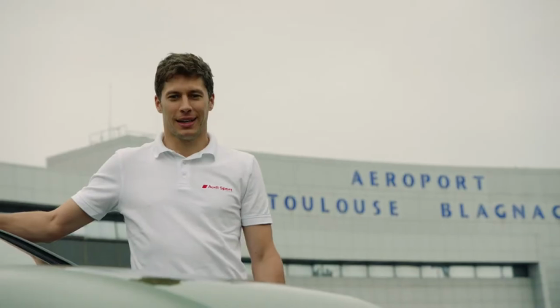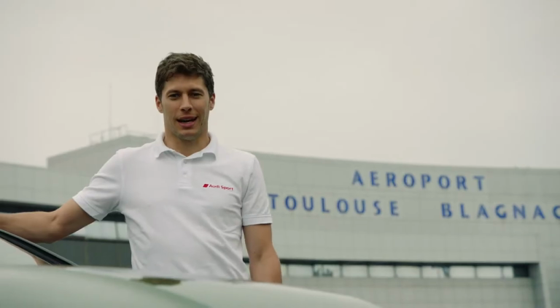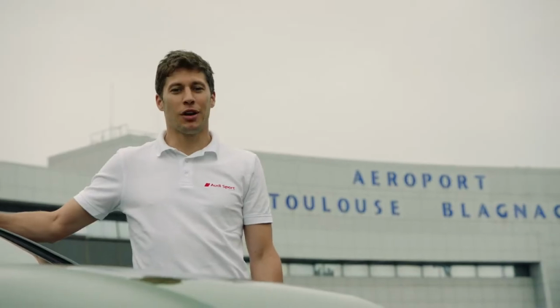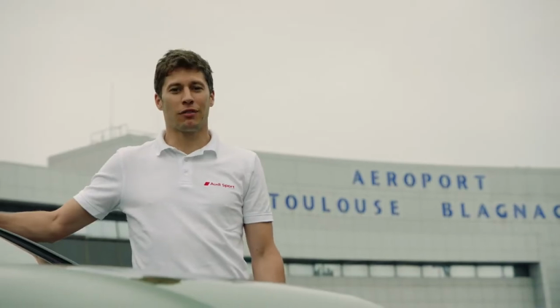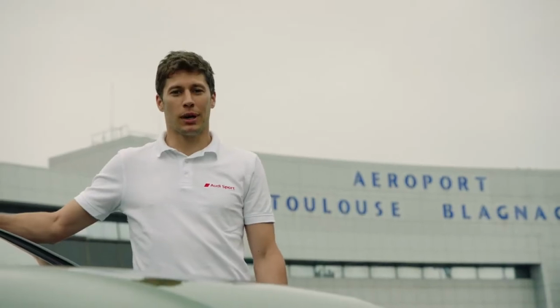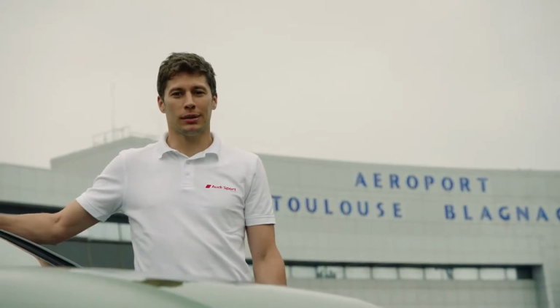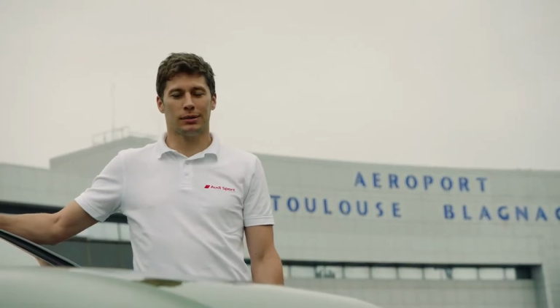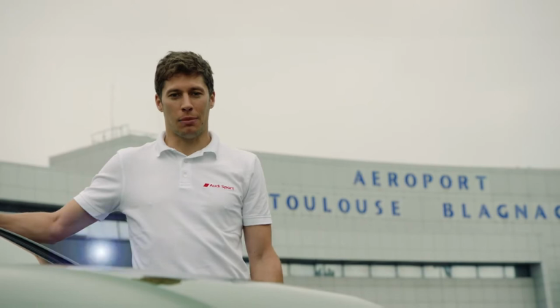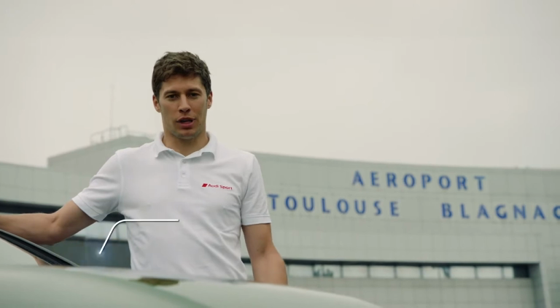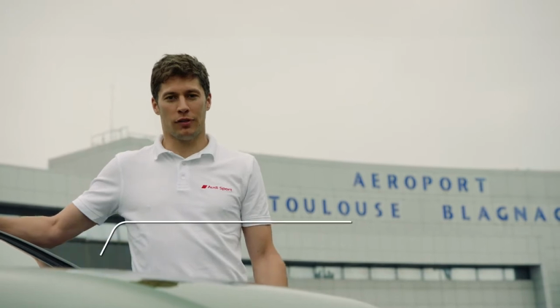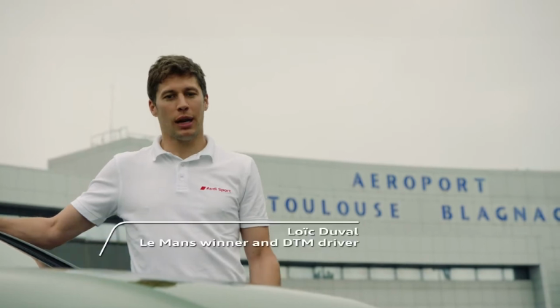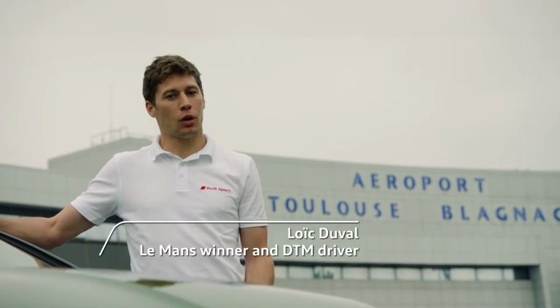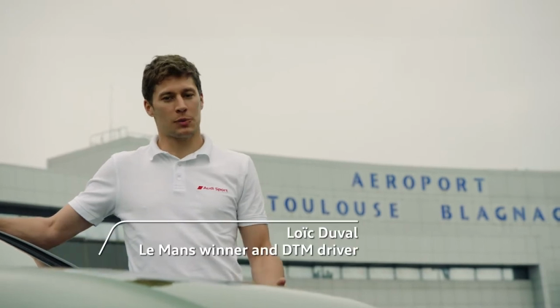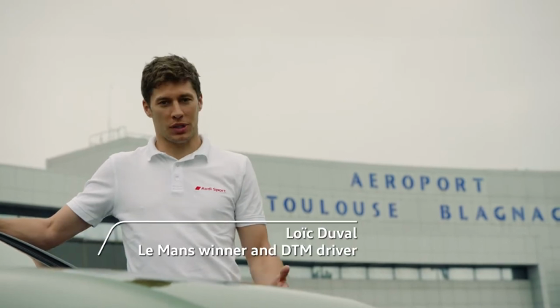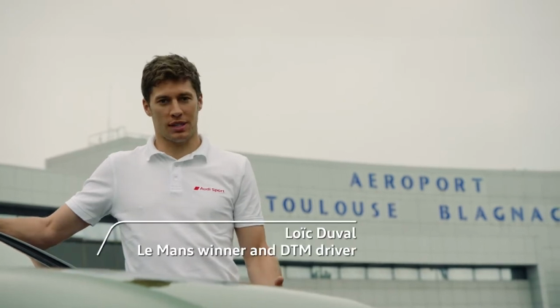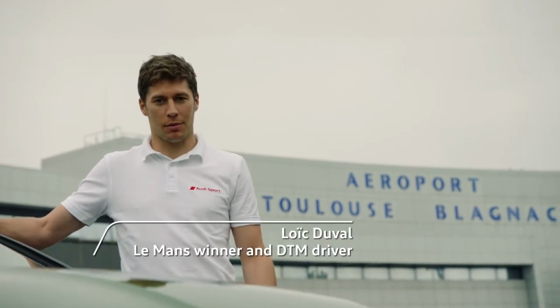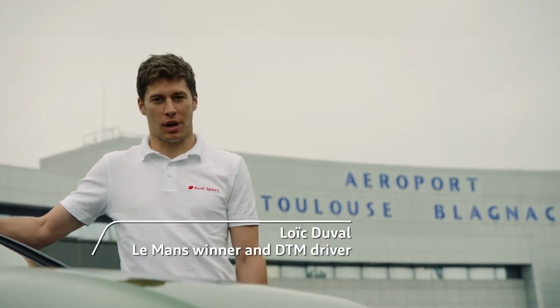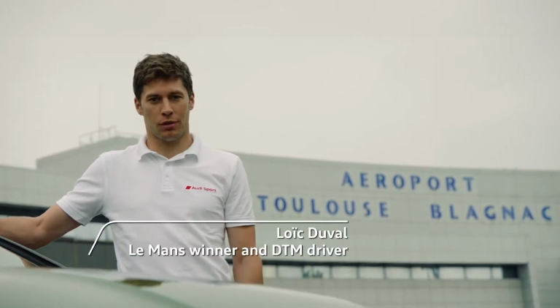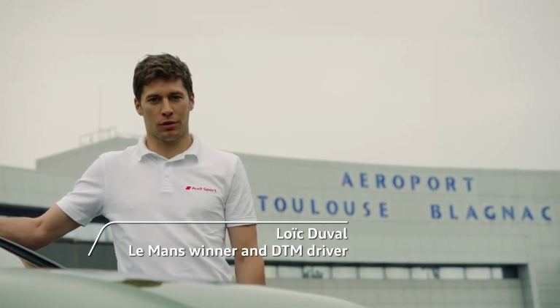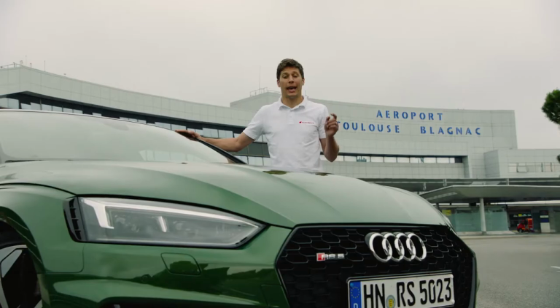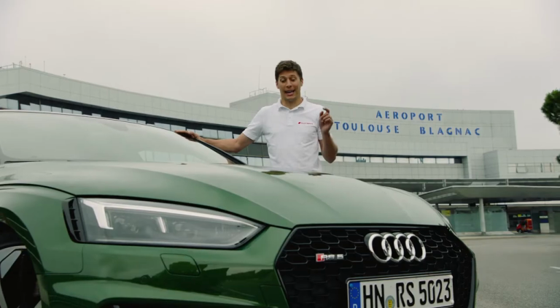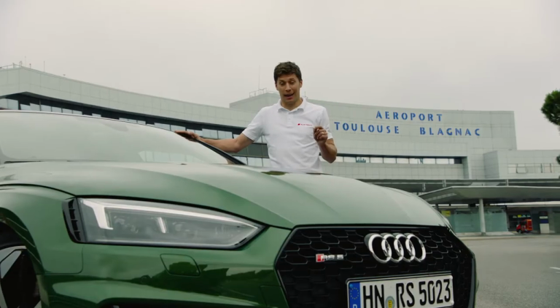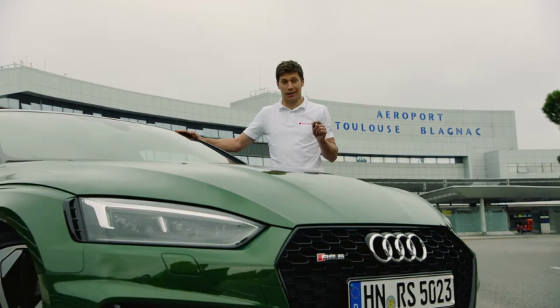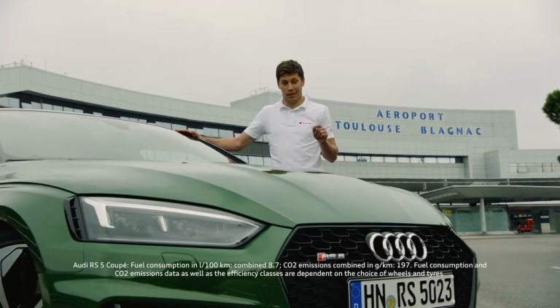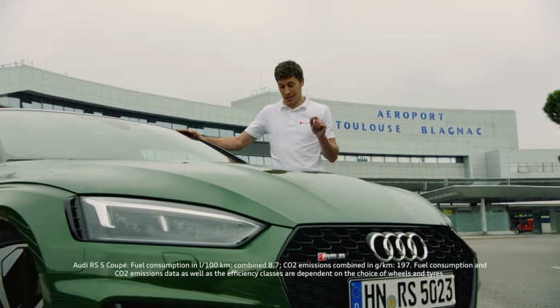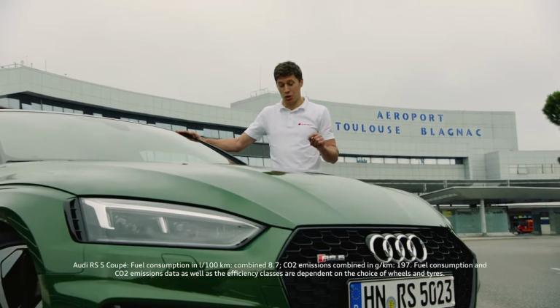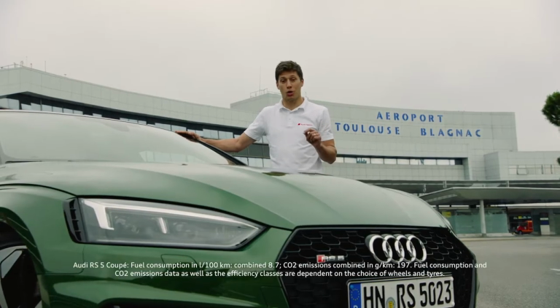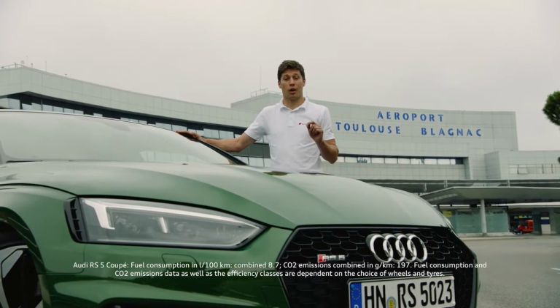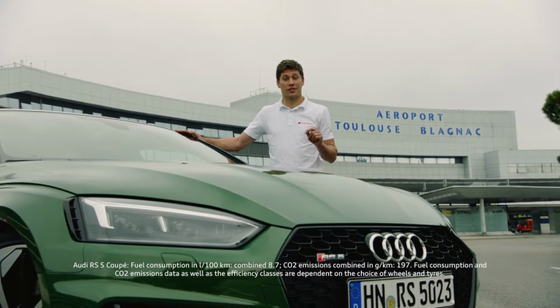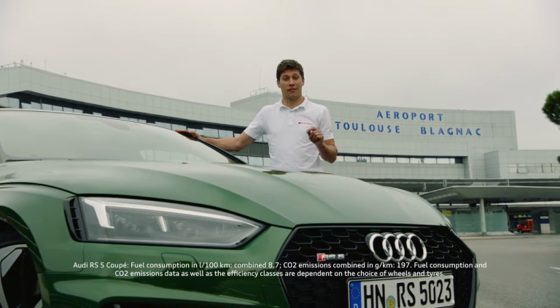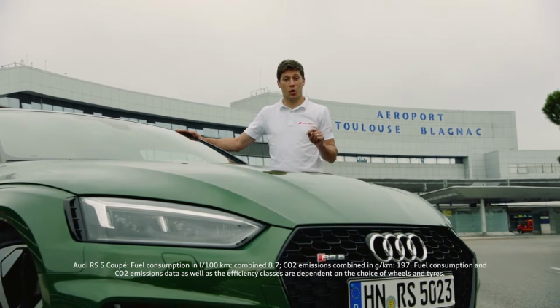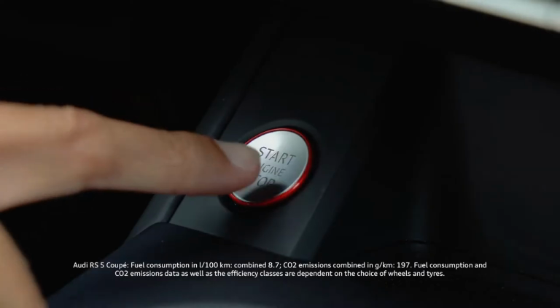Hello everyone, I'm Loïc Duval, Audi Sport DTM driver, and here is the new RS5 Coupé.